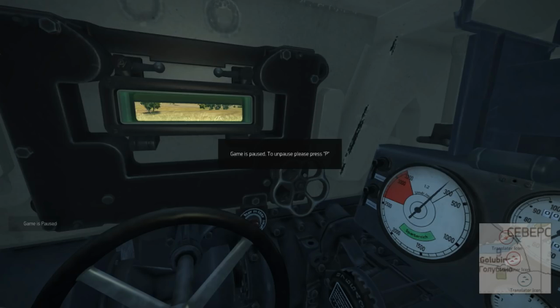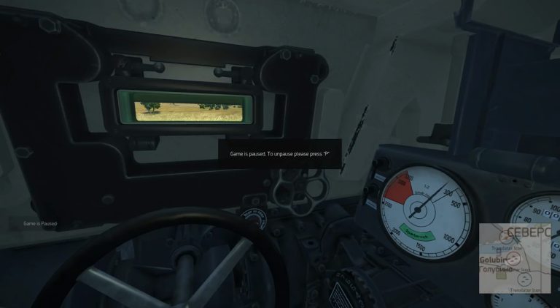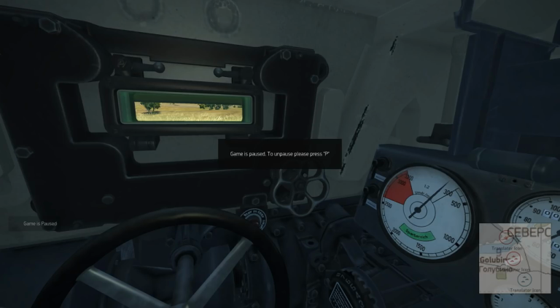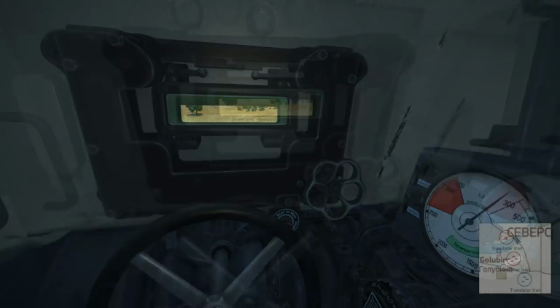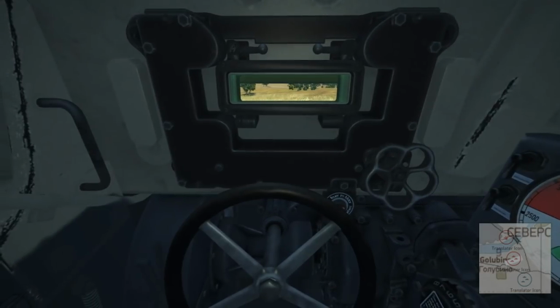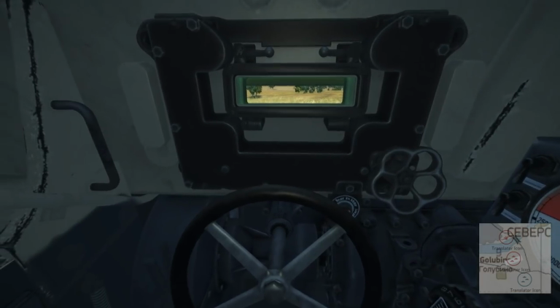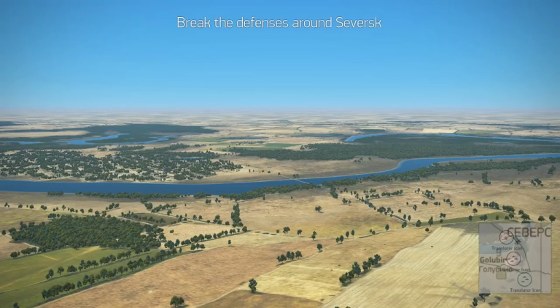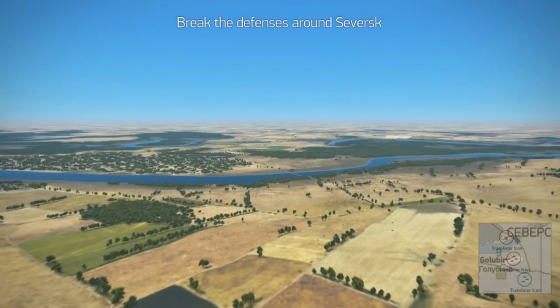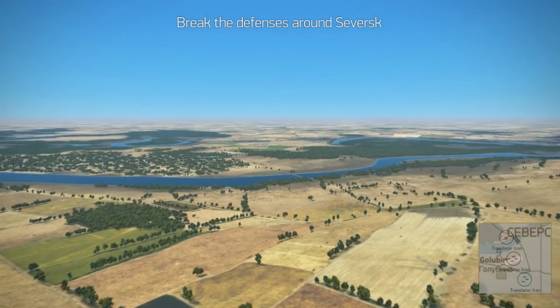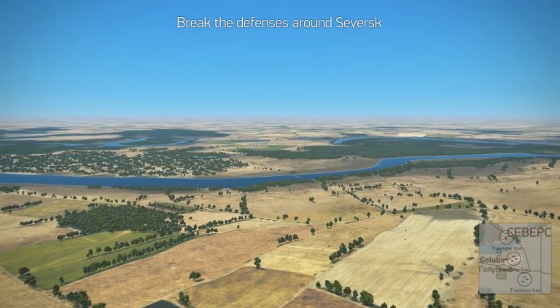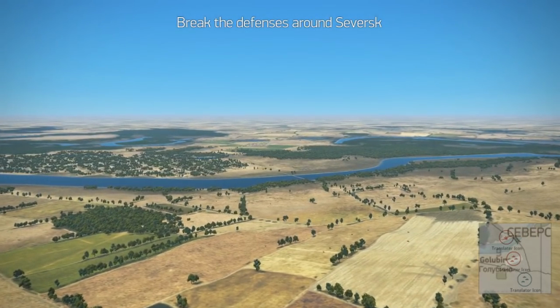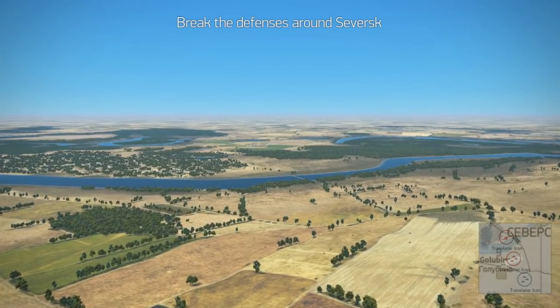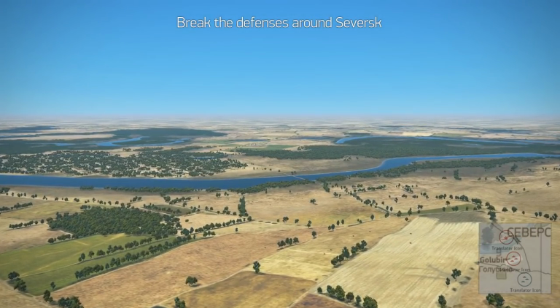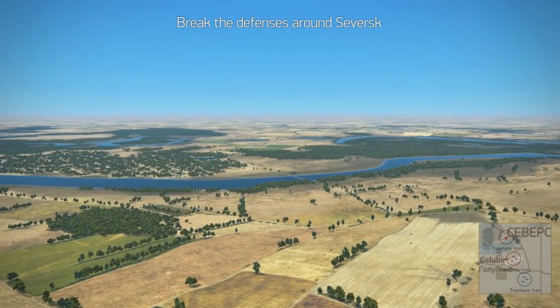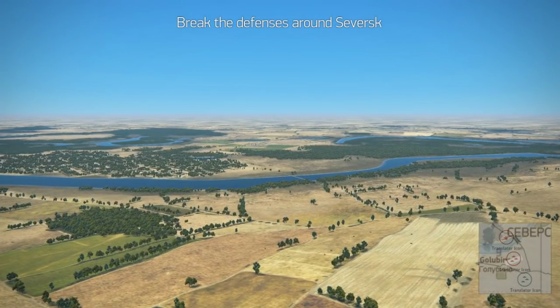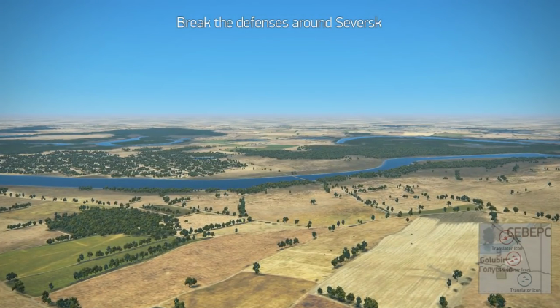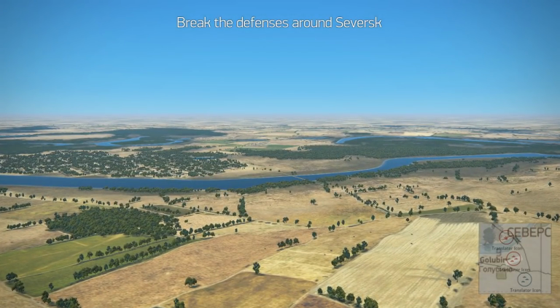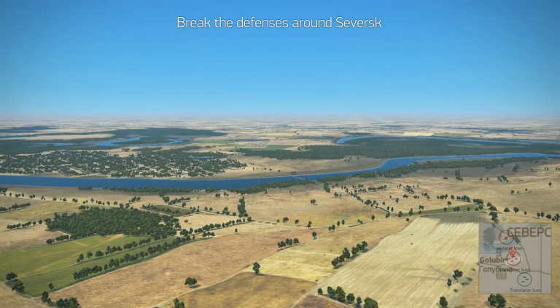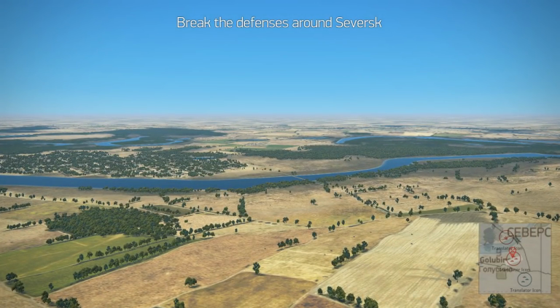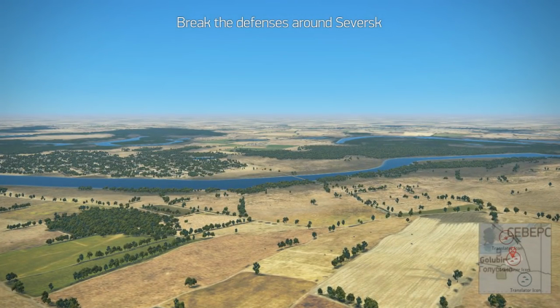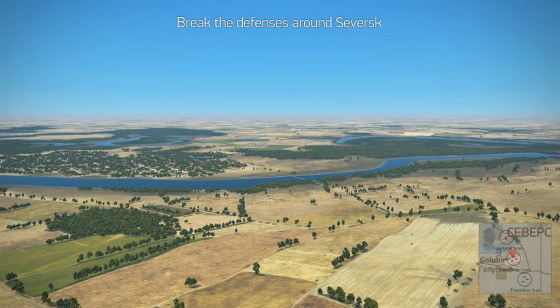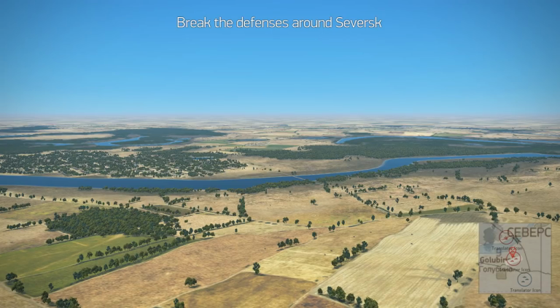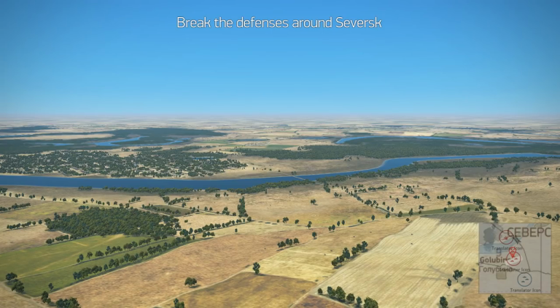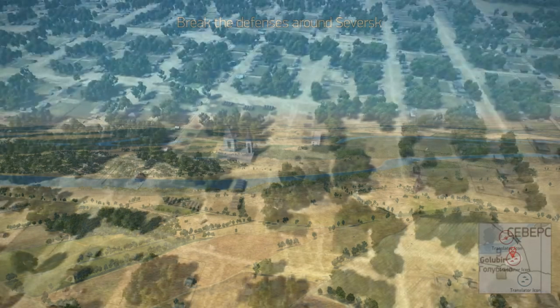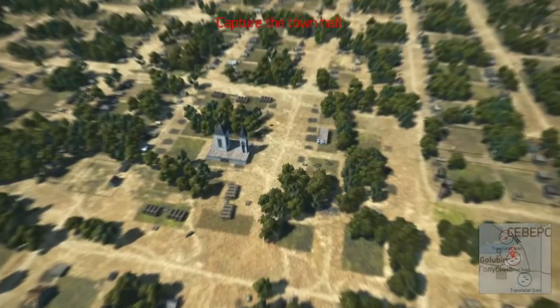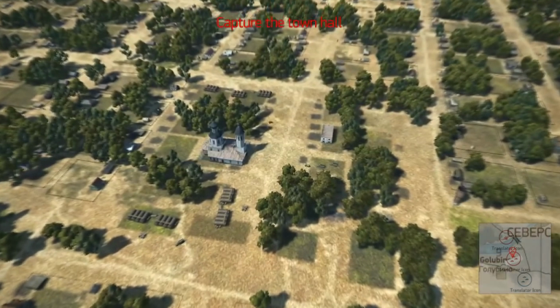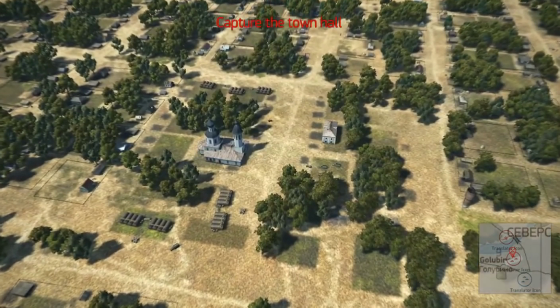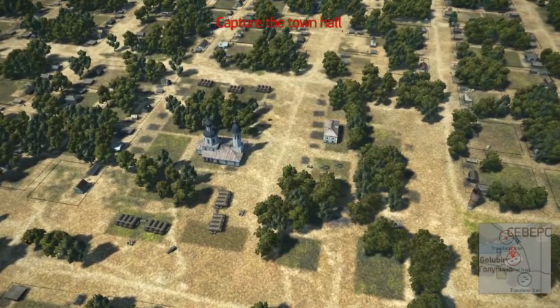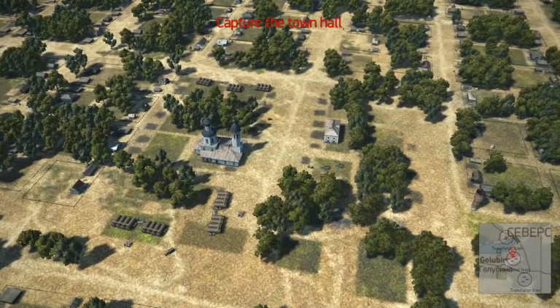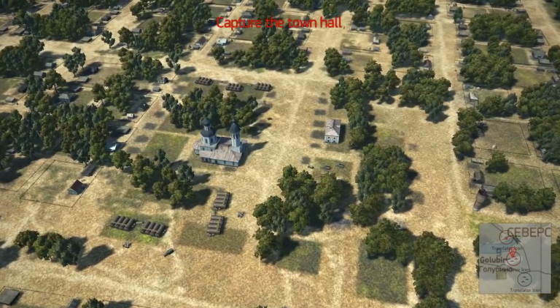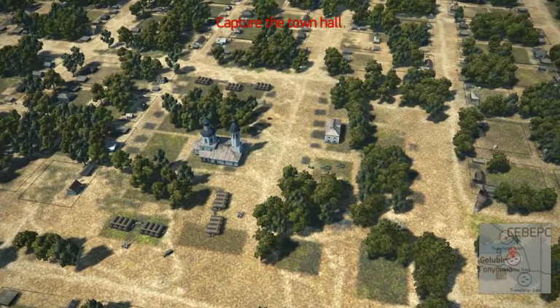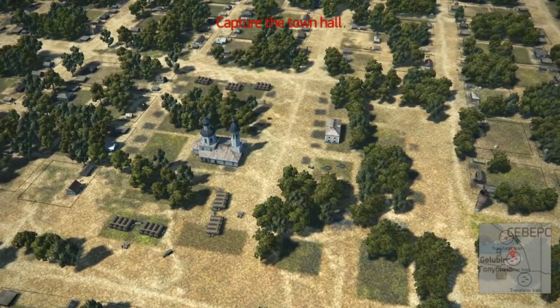Let's get the mission started. There we go - unpause. And then break the defenses and capture the town hall.